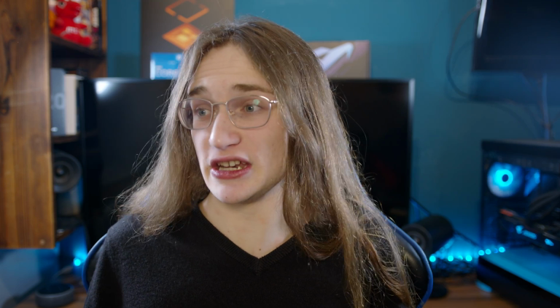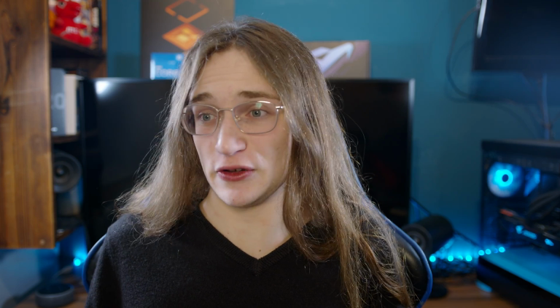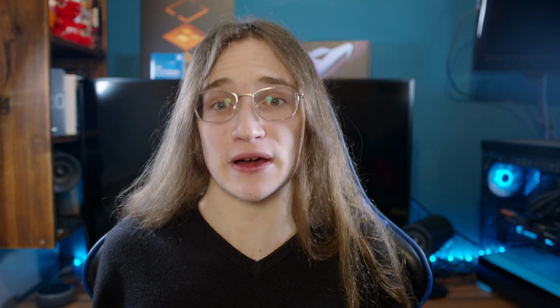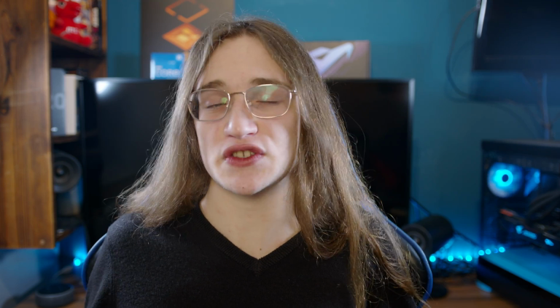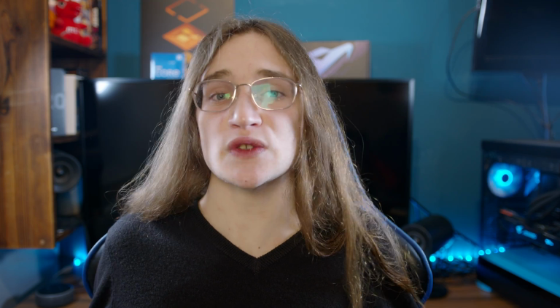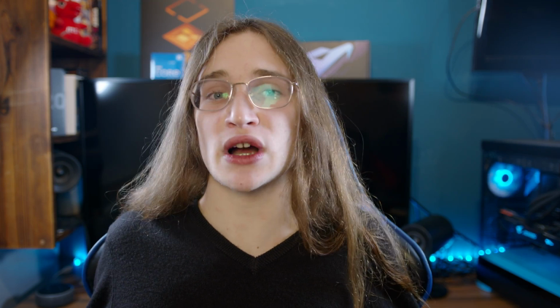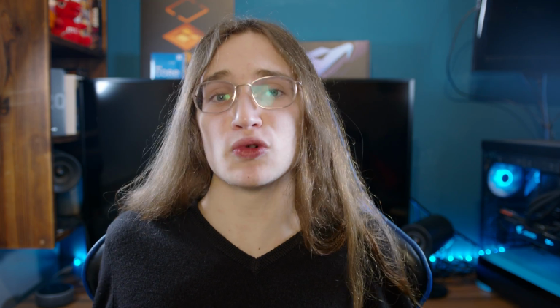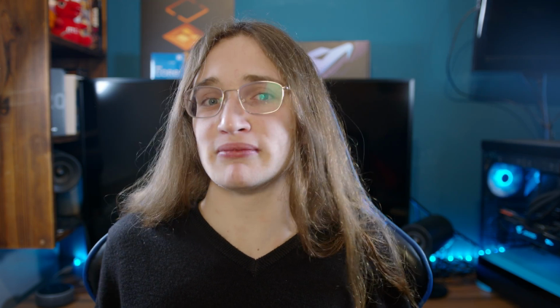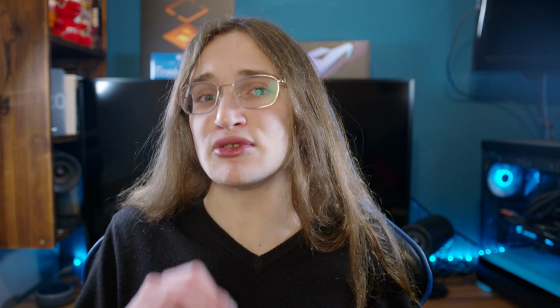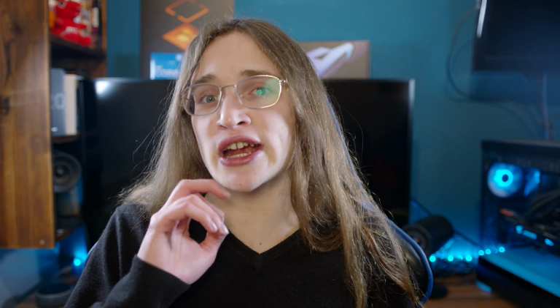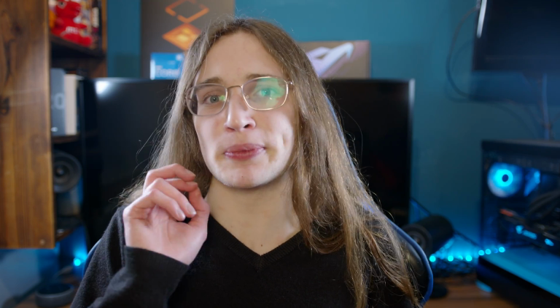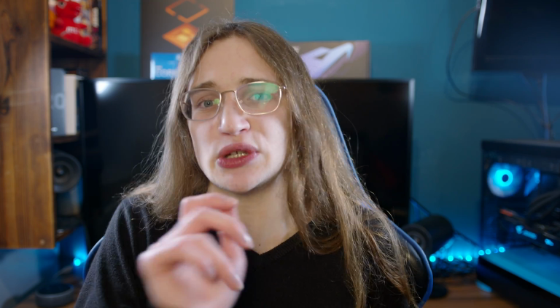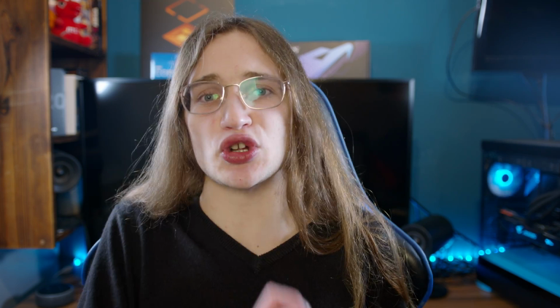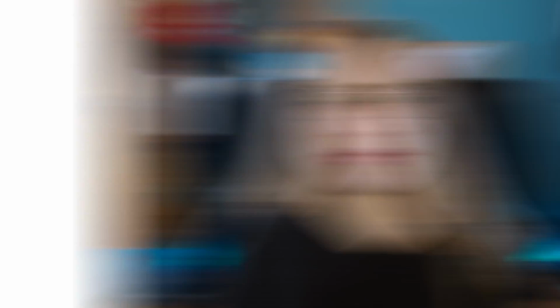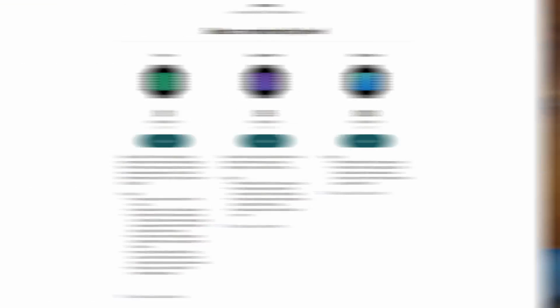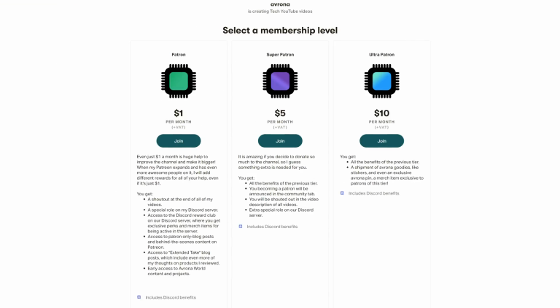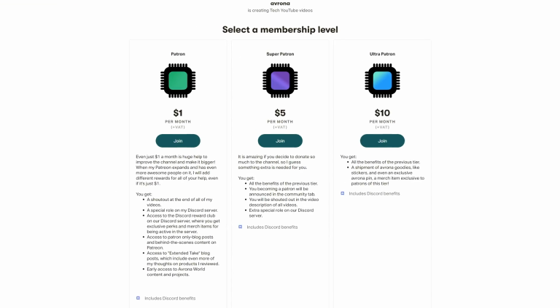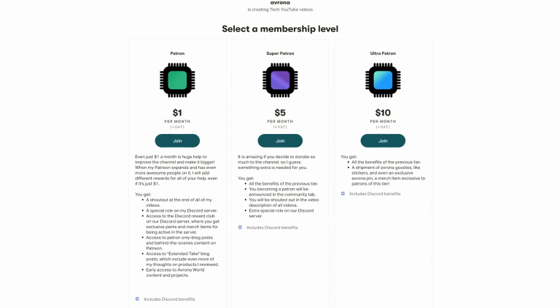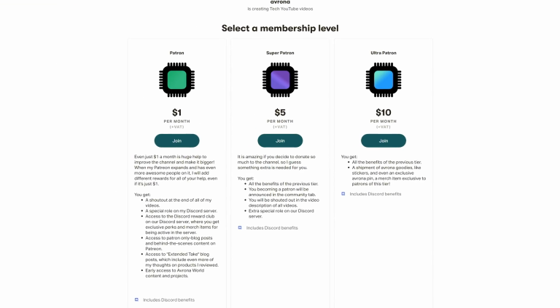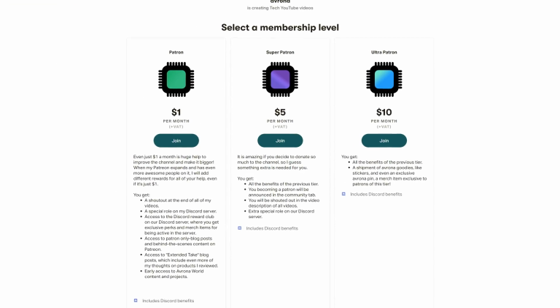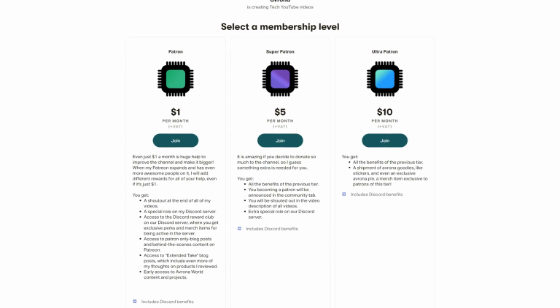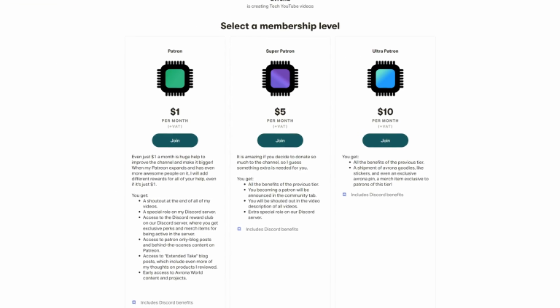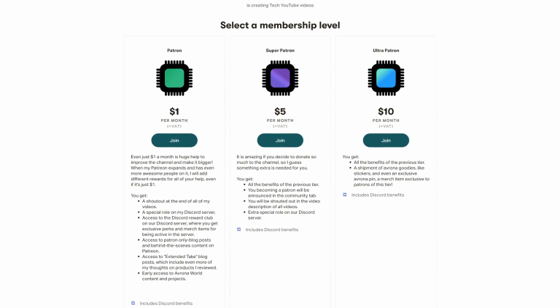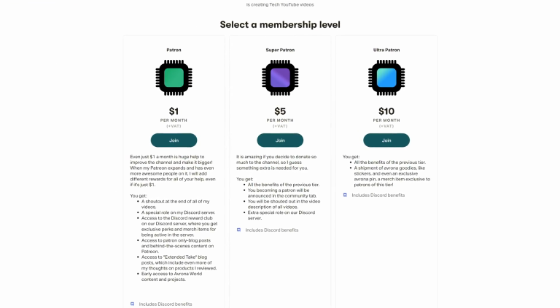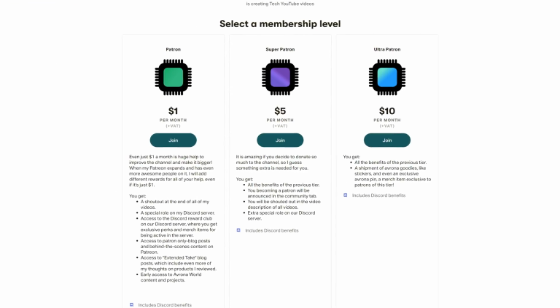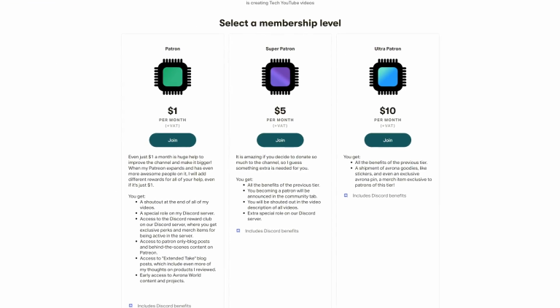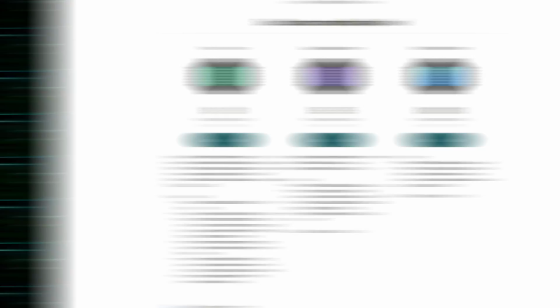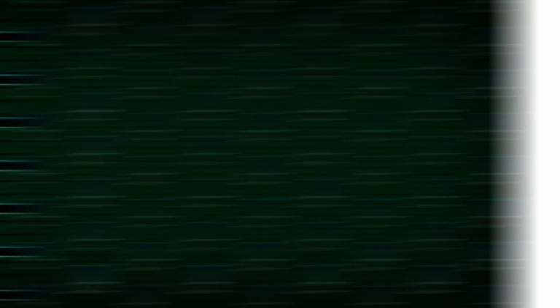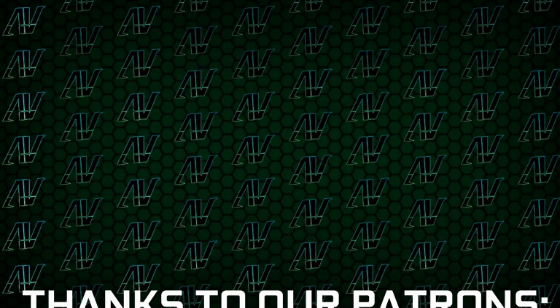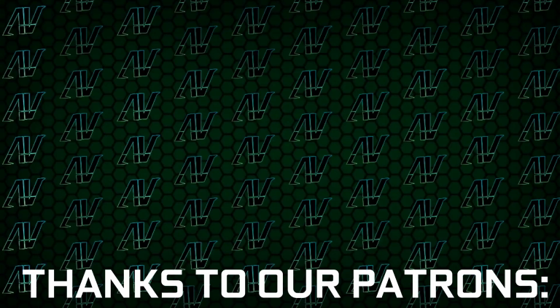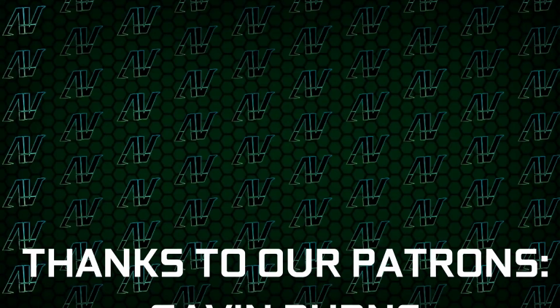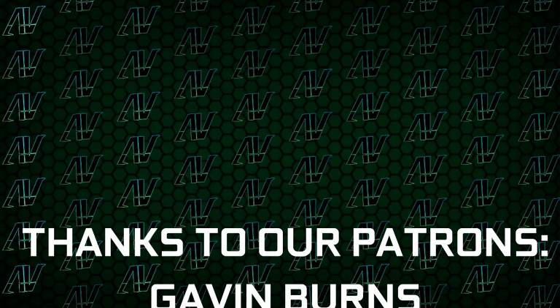And if you found this useful at all, then maybe check out our Patreon, because even a single dollar a month truly goes a long way, and you get awesome perks as well.